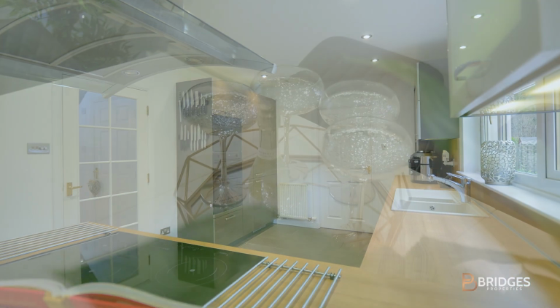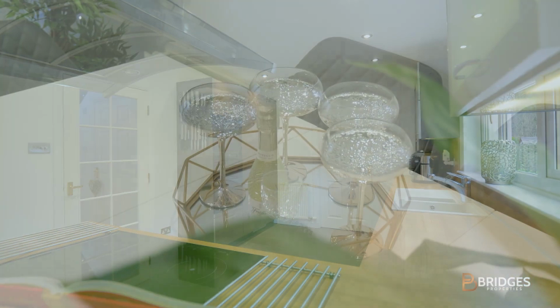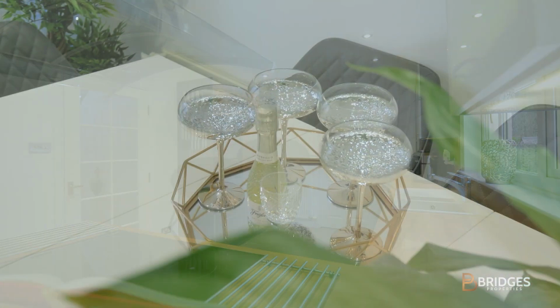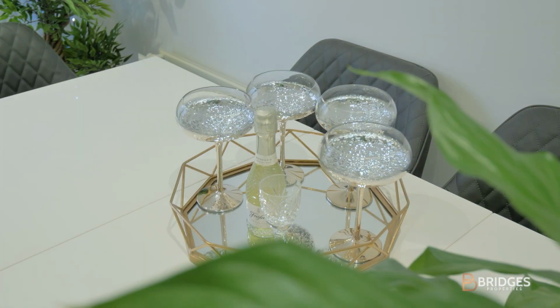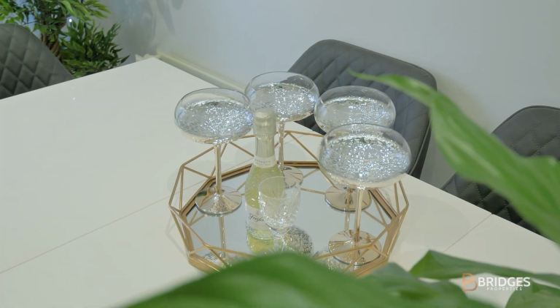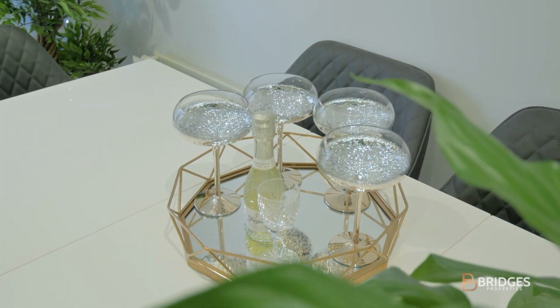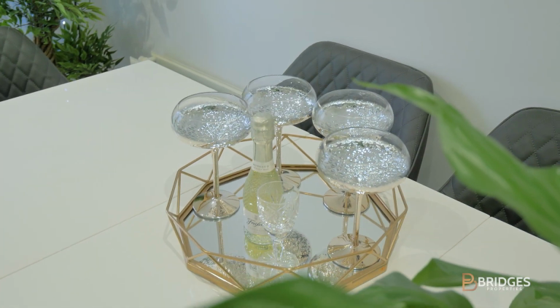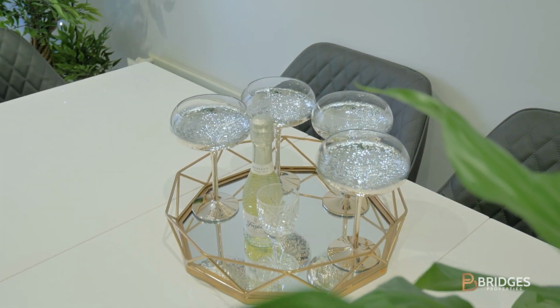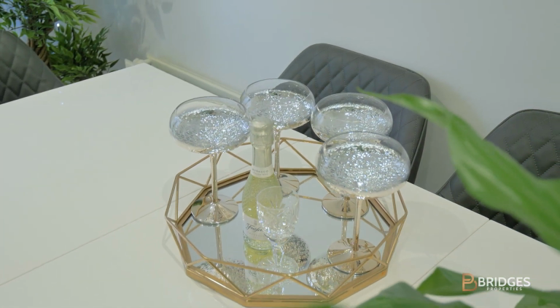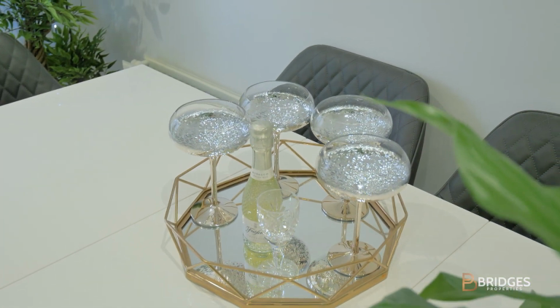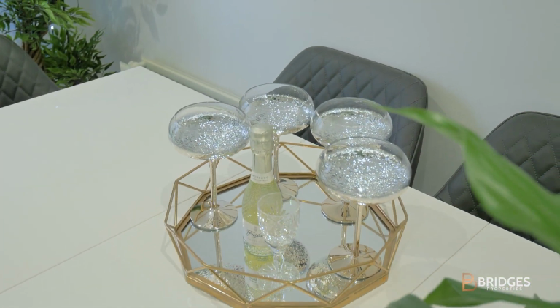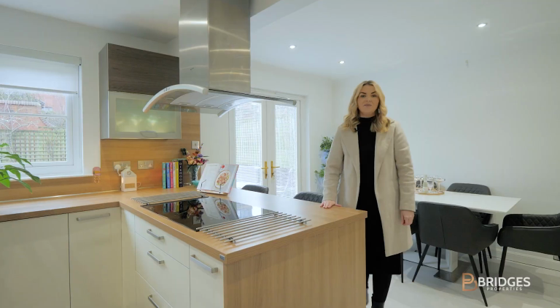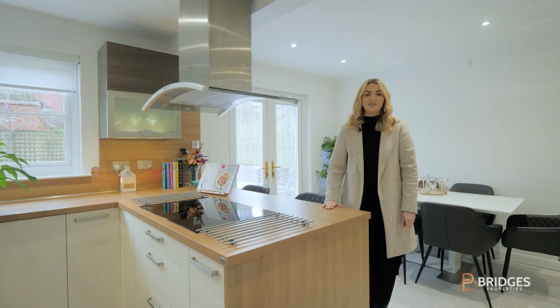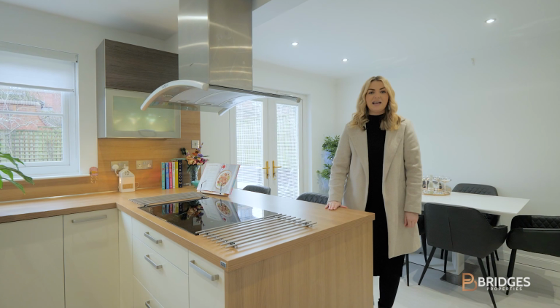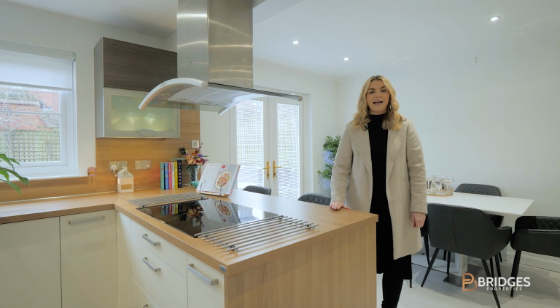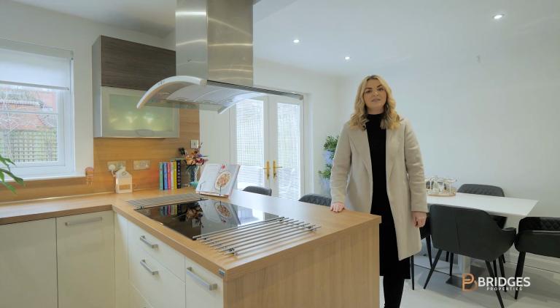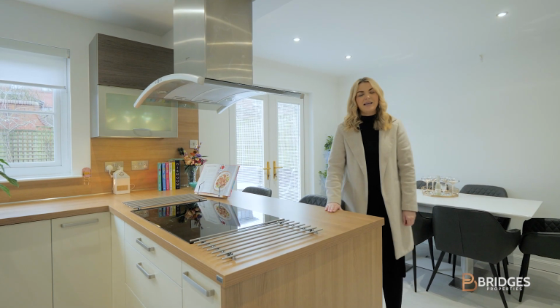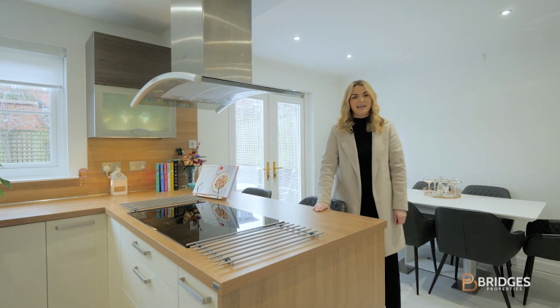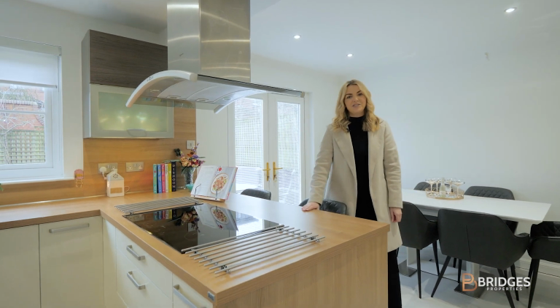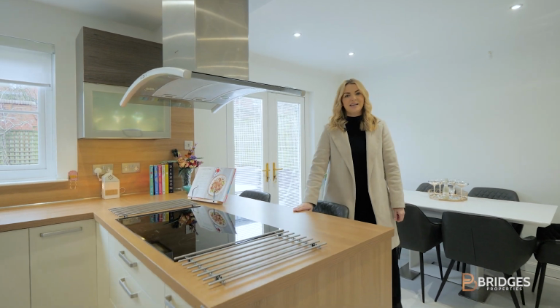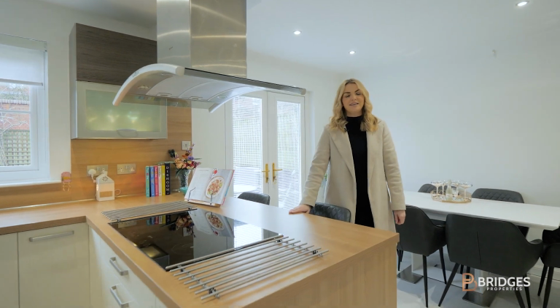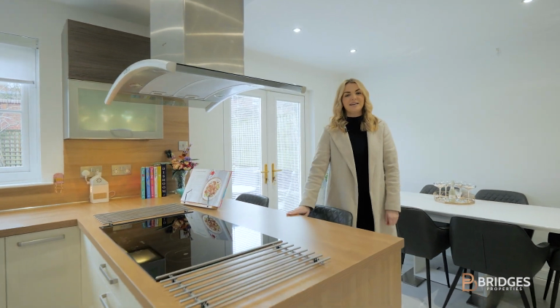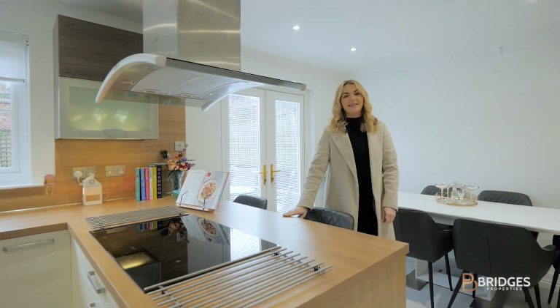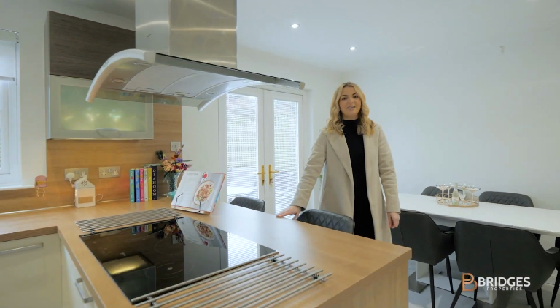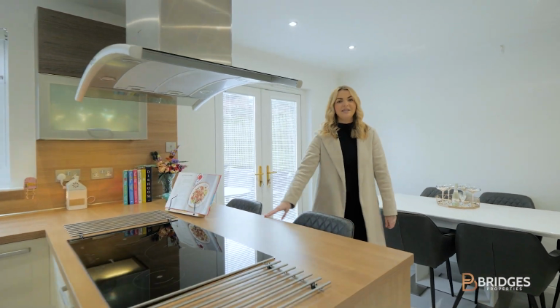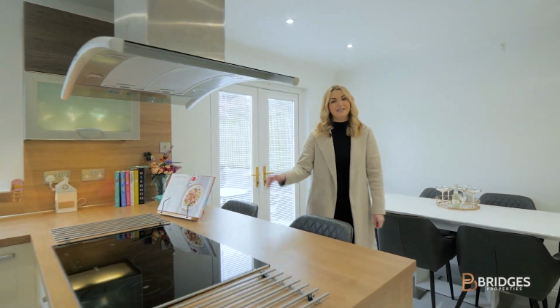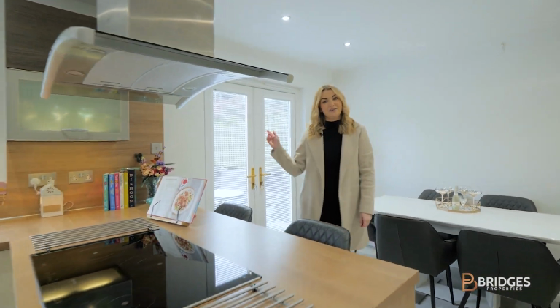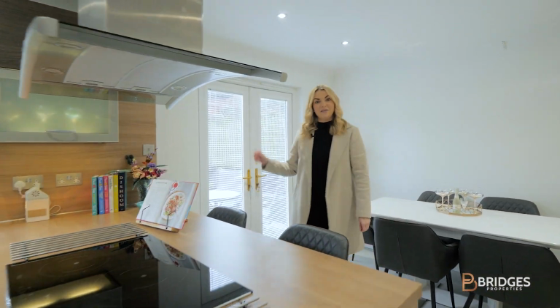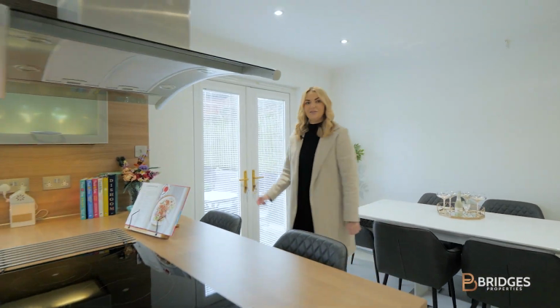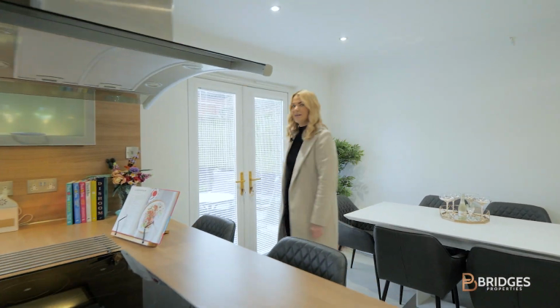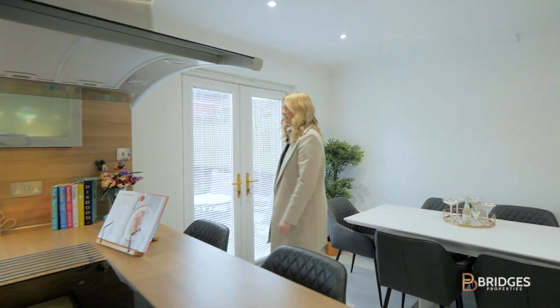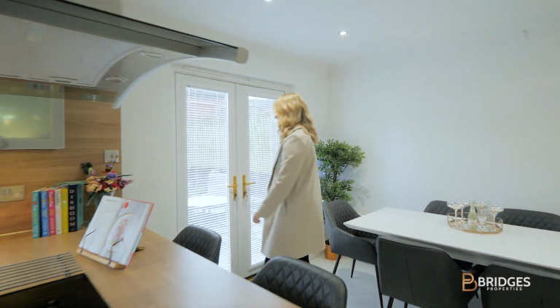This one is walk-in condition, featuring a high spec kitchen diner leading out to the south-east-facing rear garden.